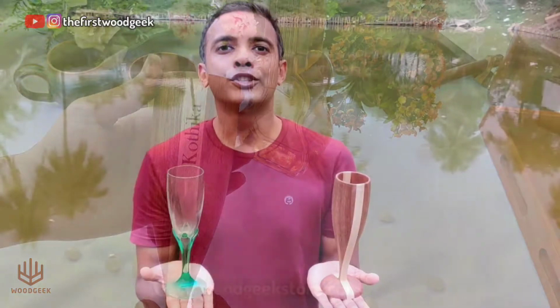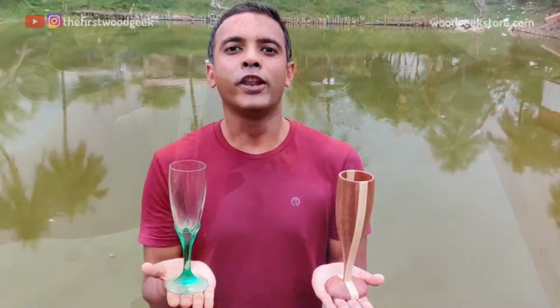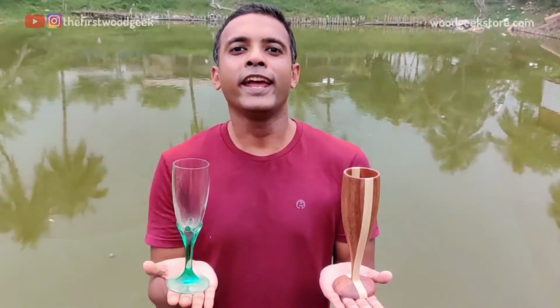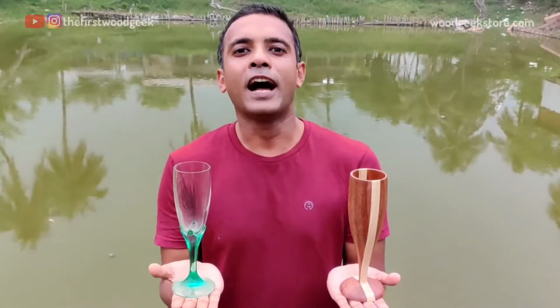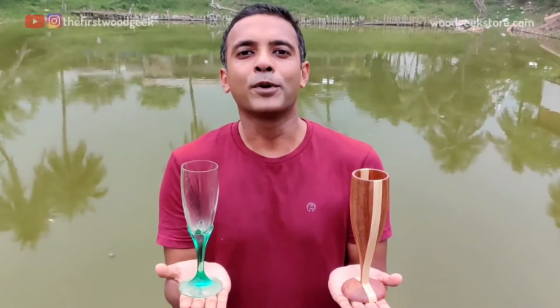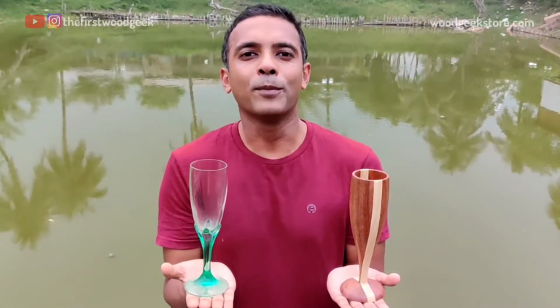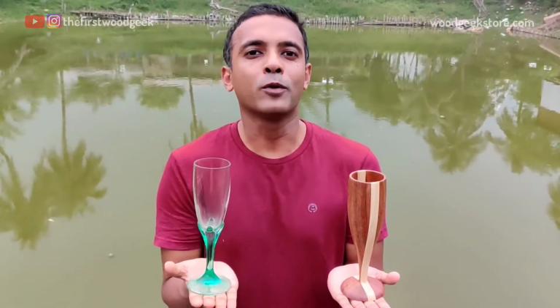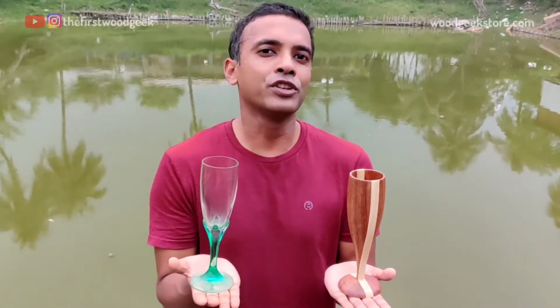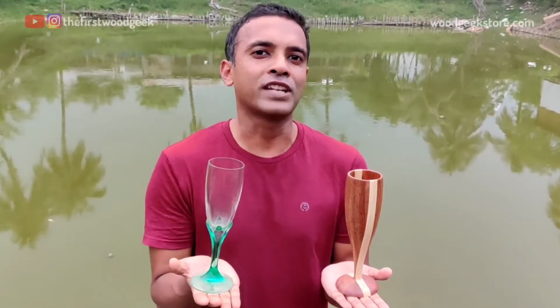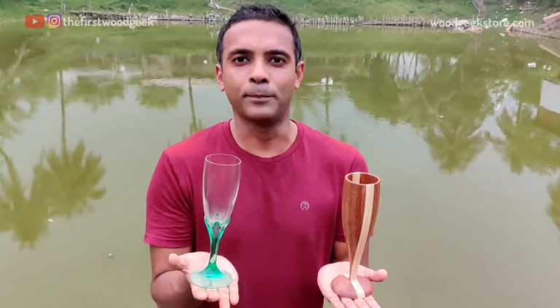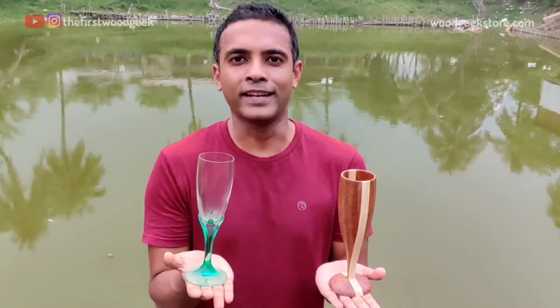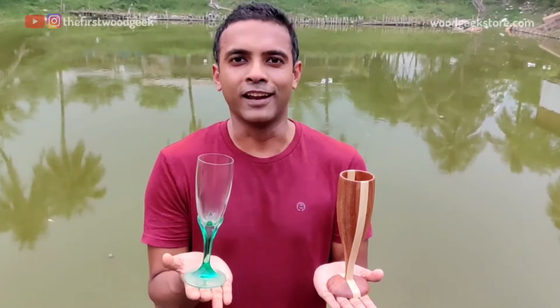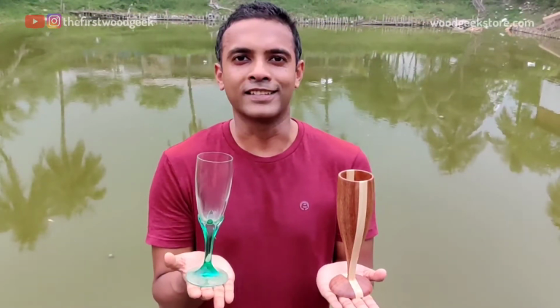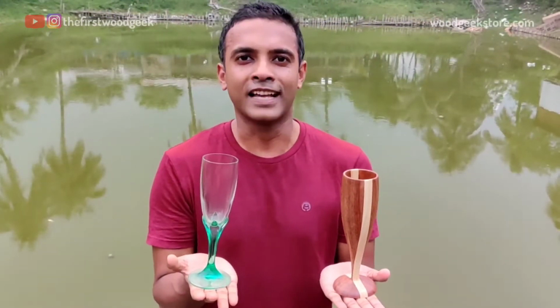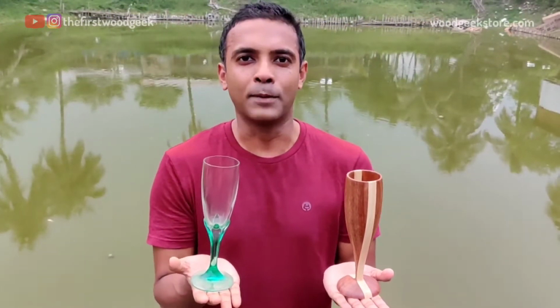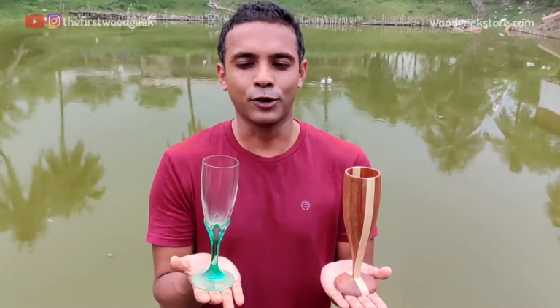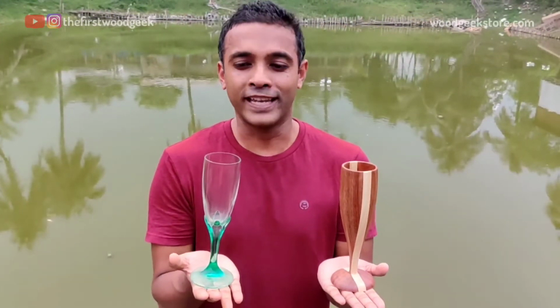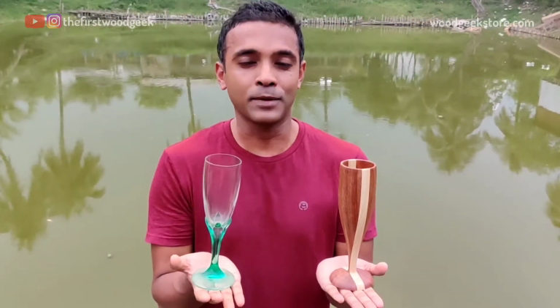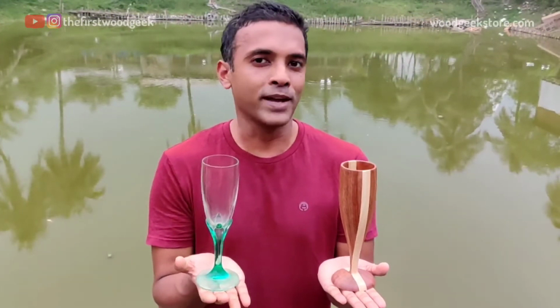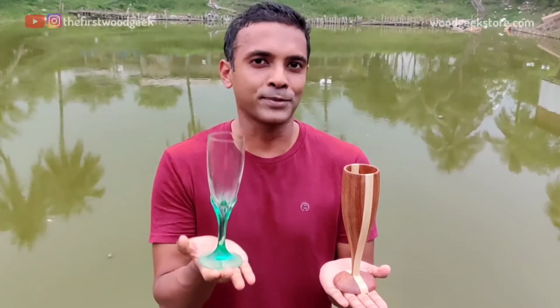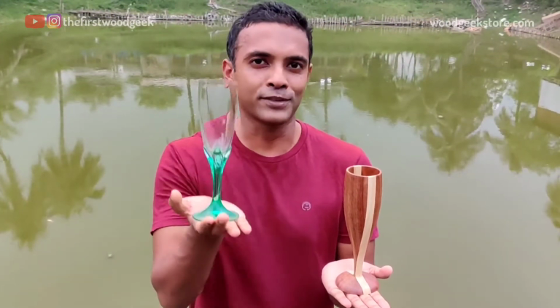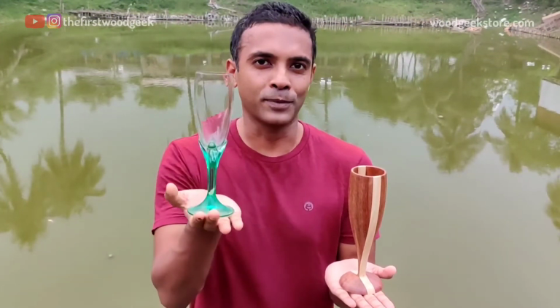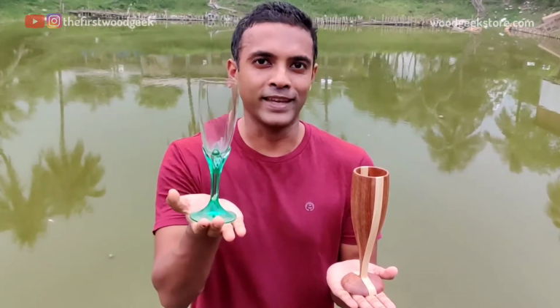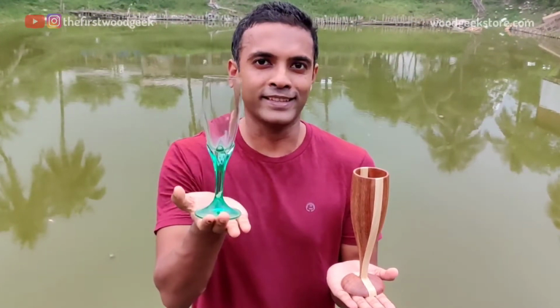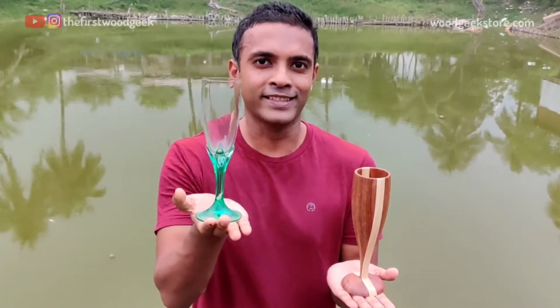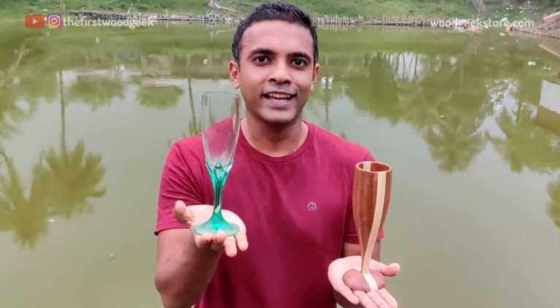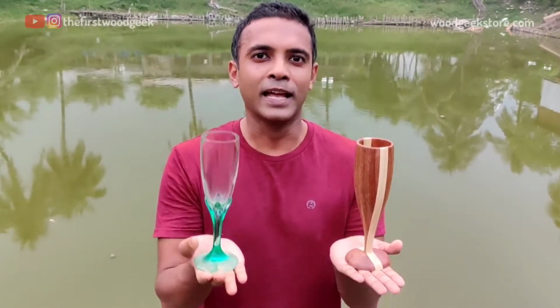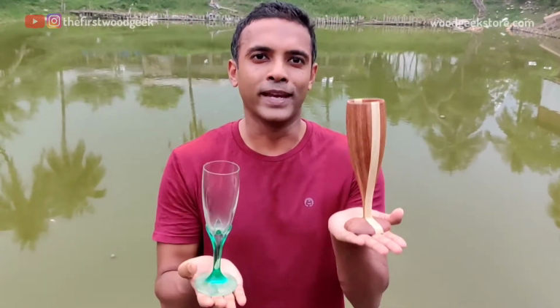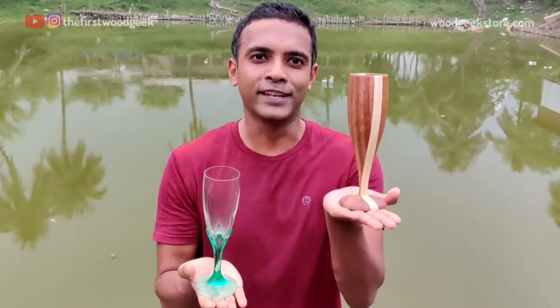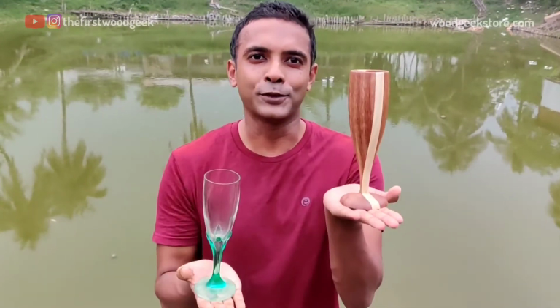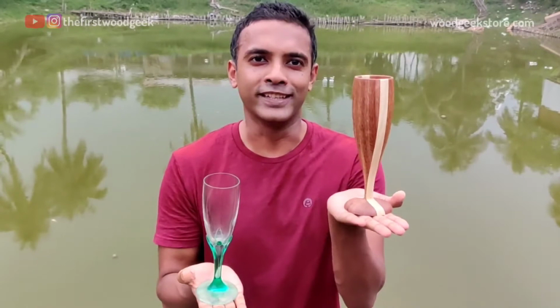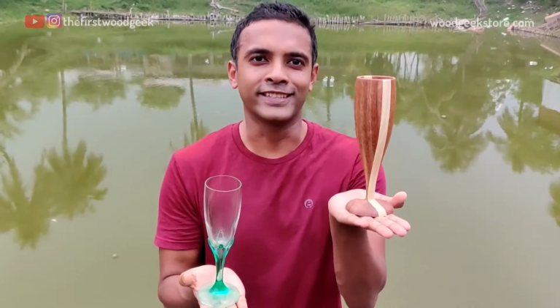Today I'm gonna make a wooden champagne glass. I'm gonna take the measurements from this and make it into this.